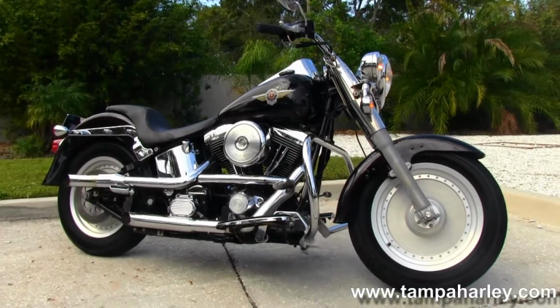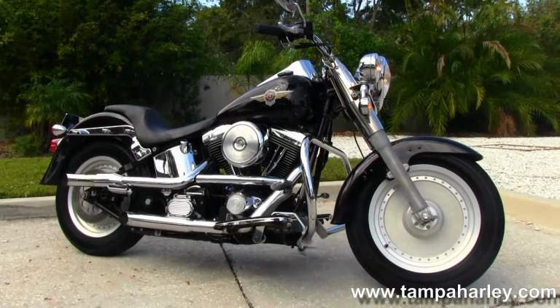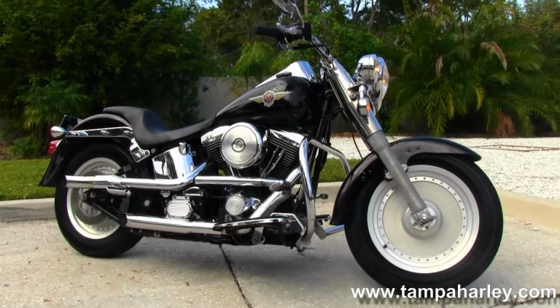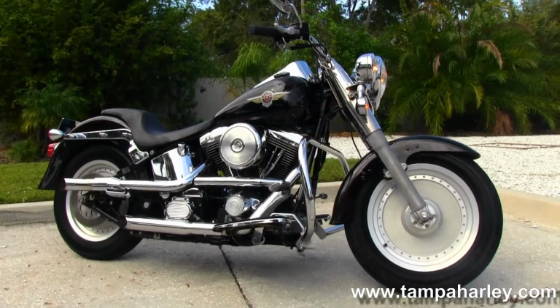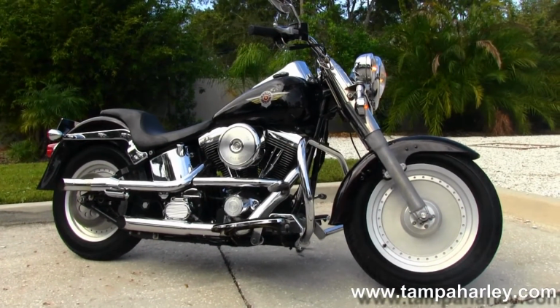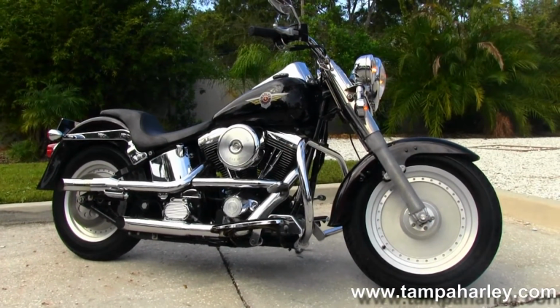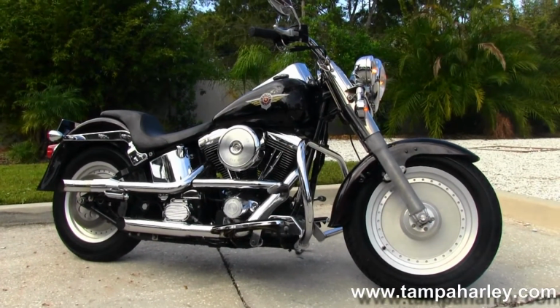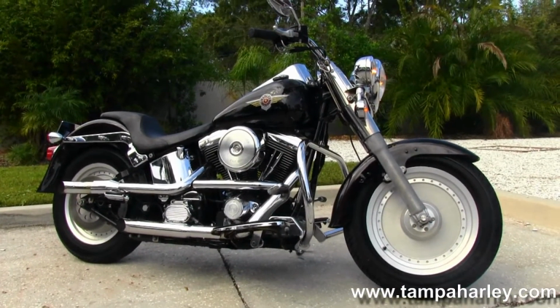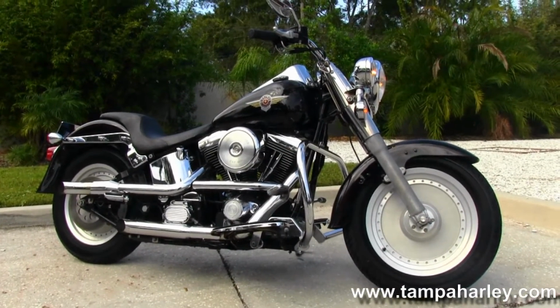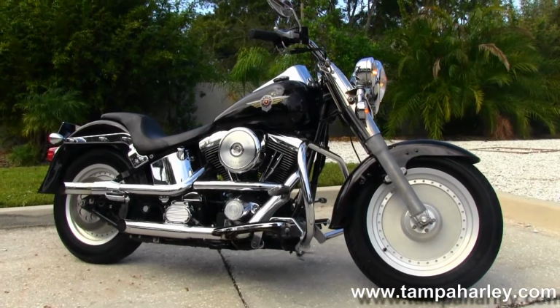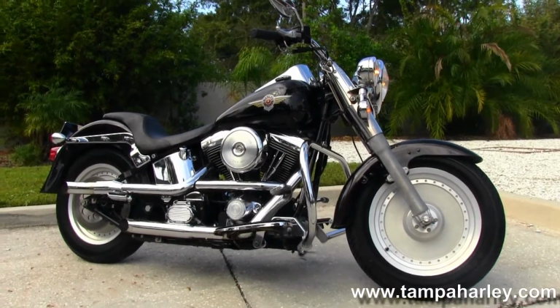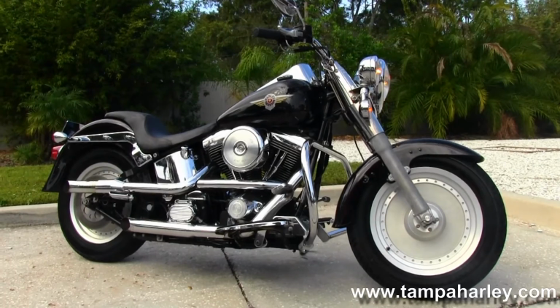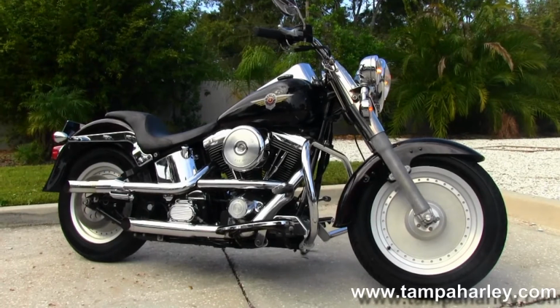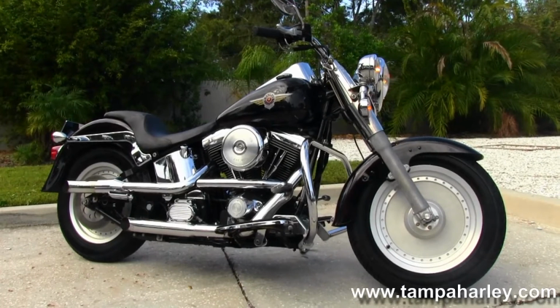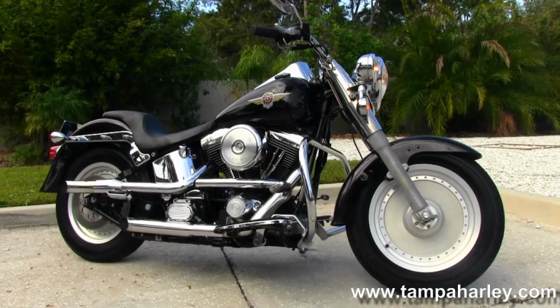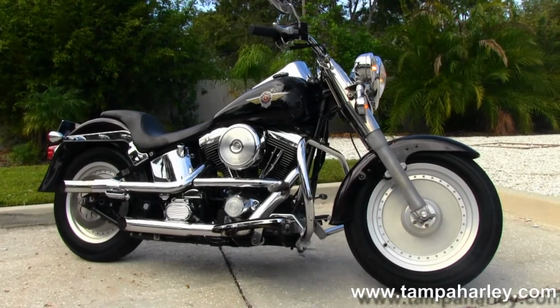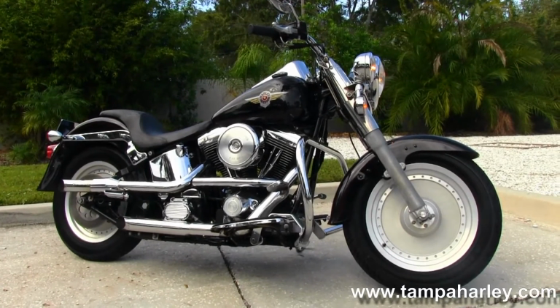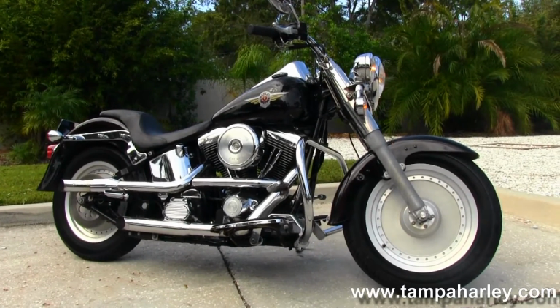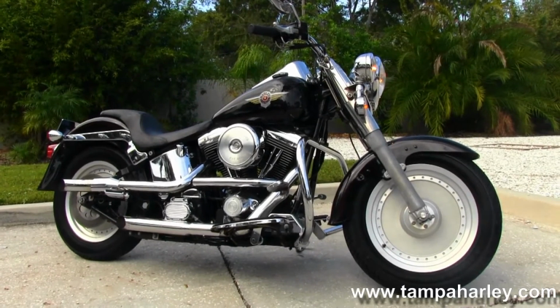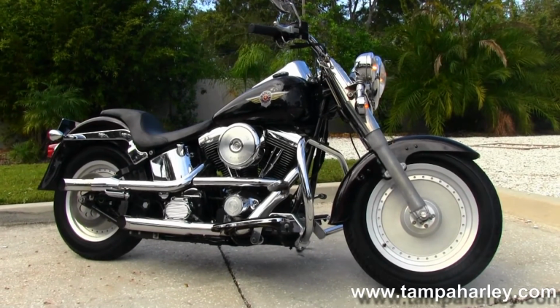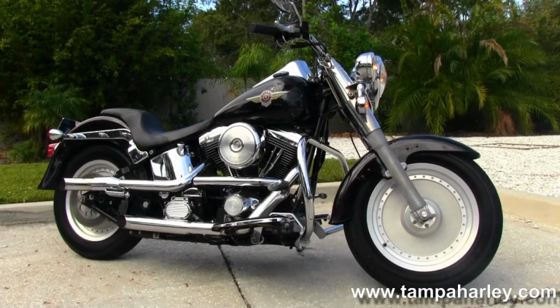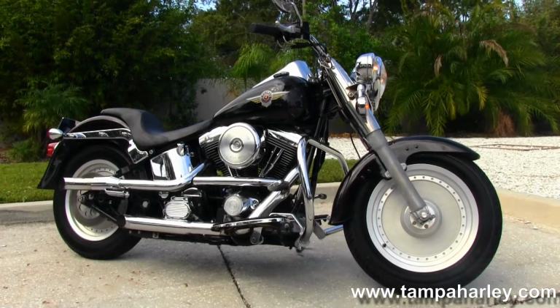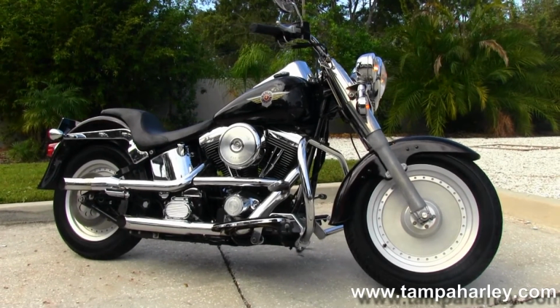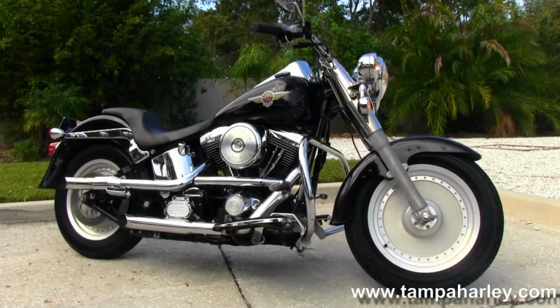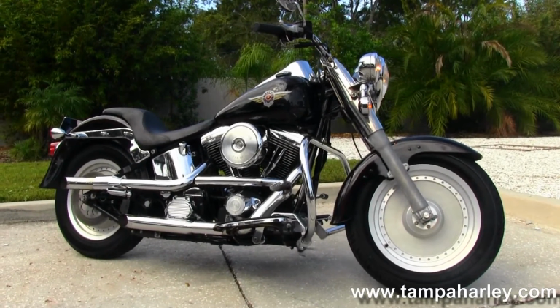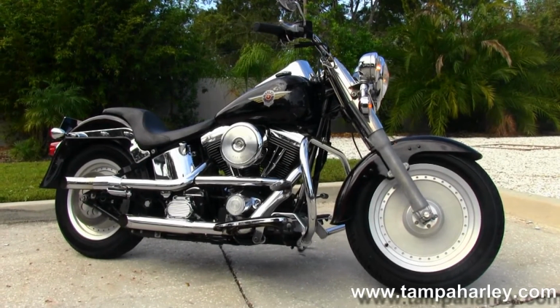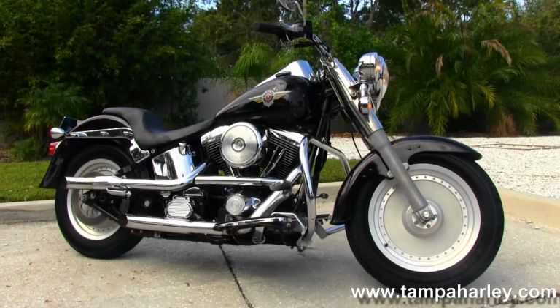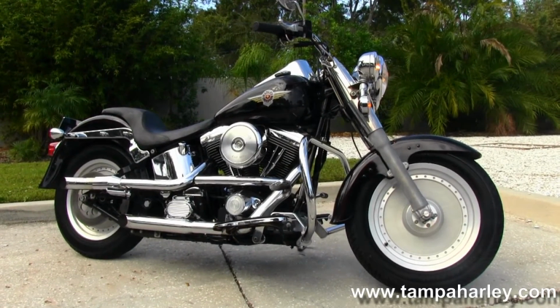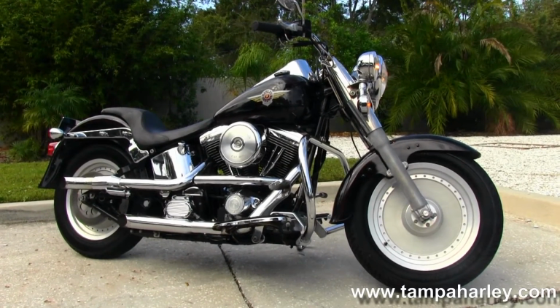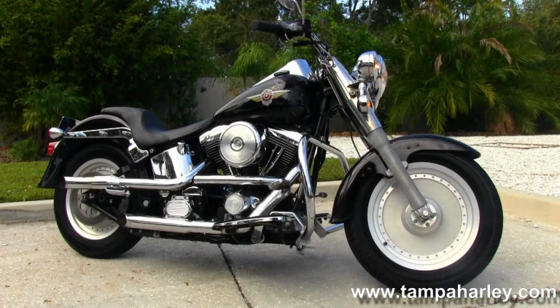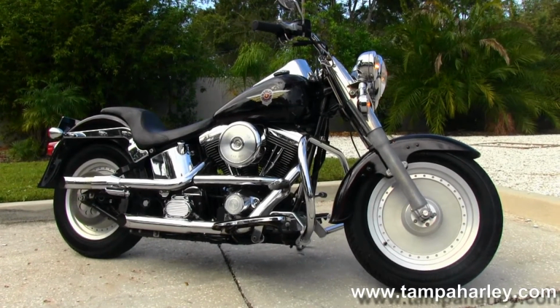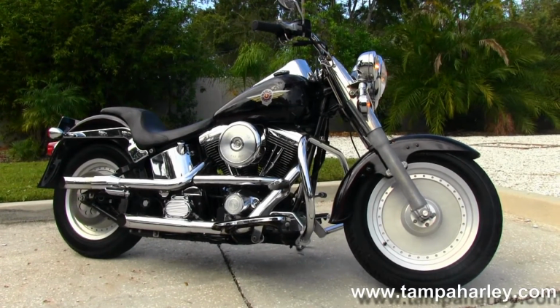Boats, trailers, rocket launchers, semis, tanks — you name it. We take it, as long as we don't have to feed it.